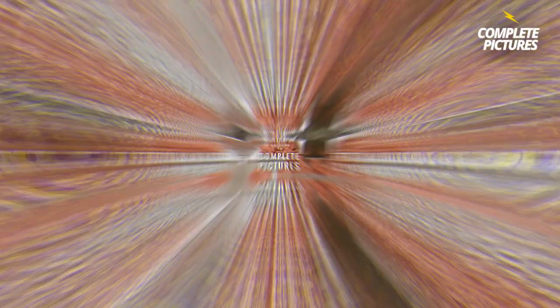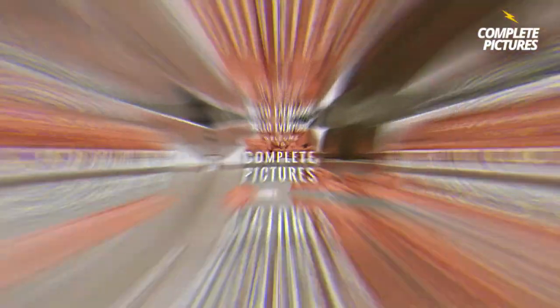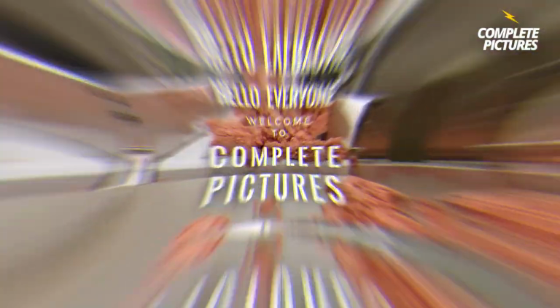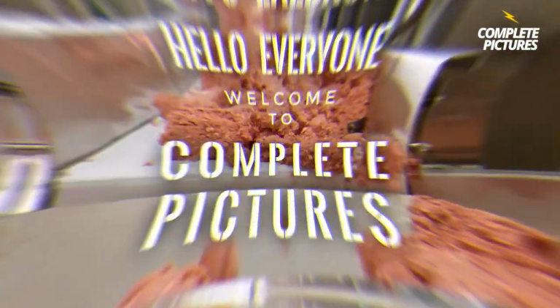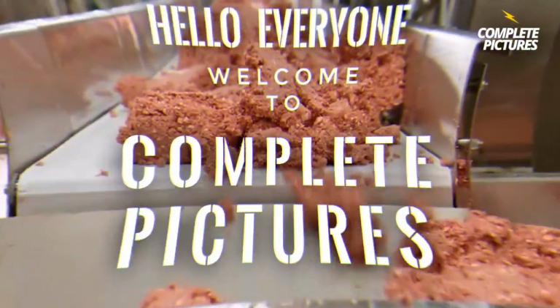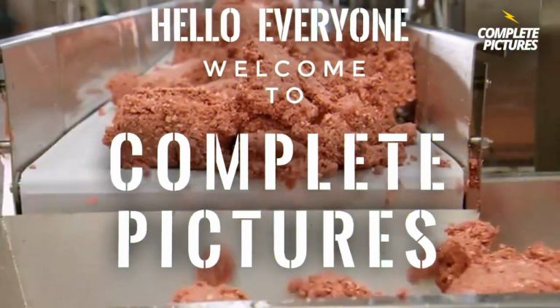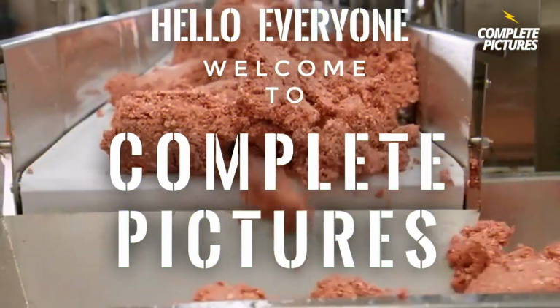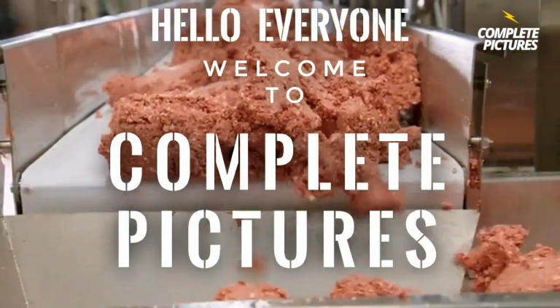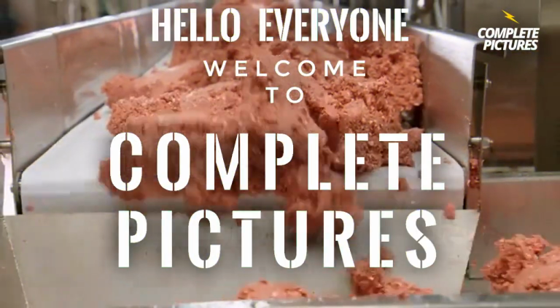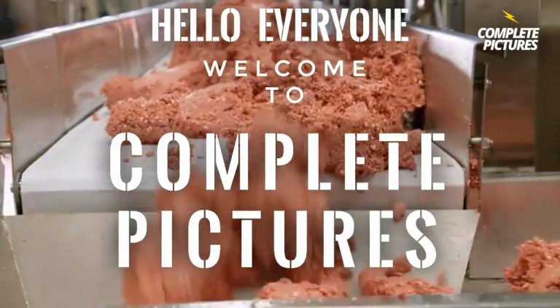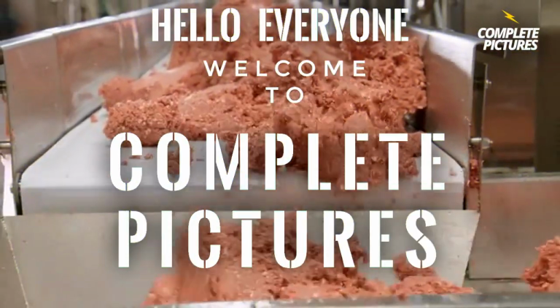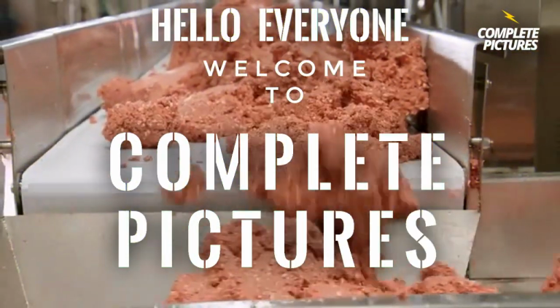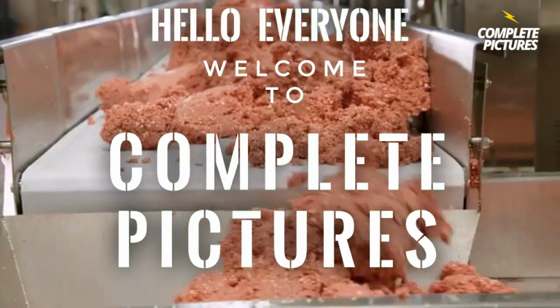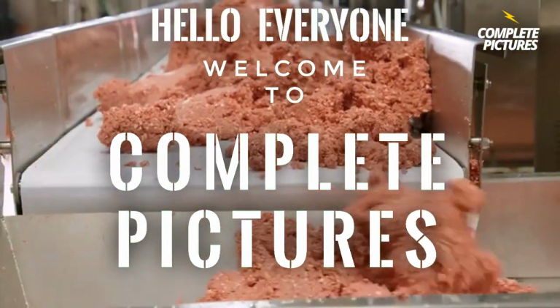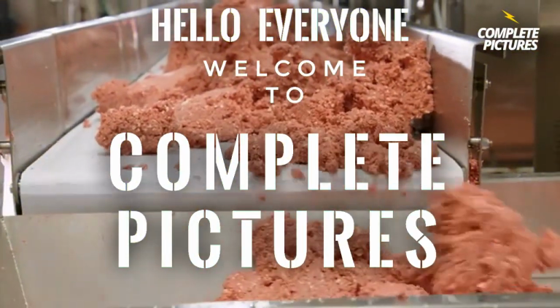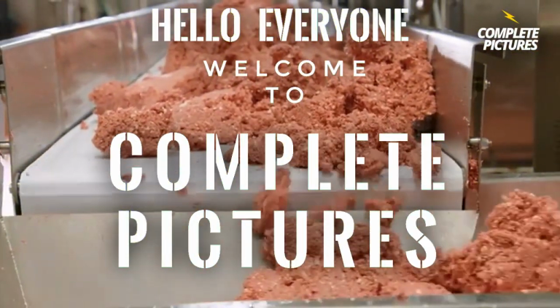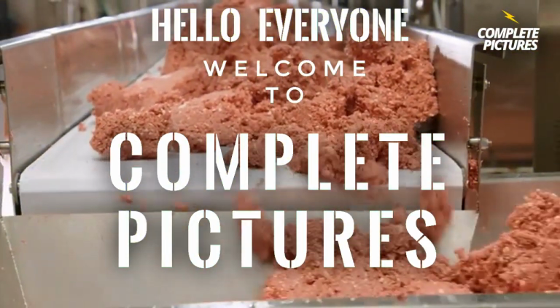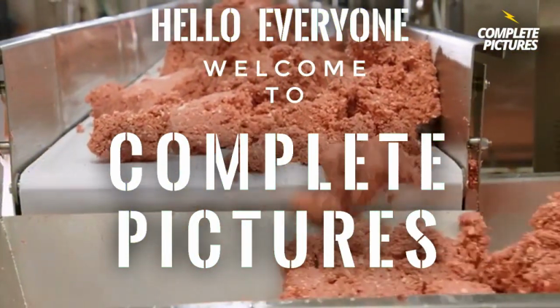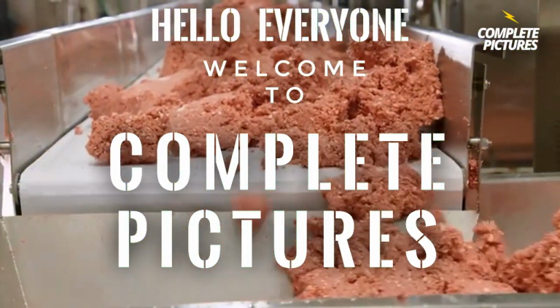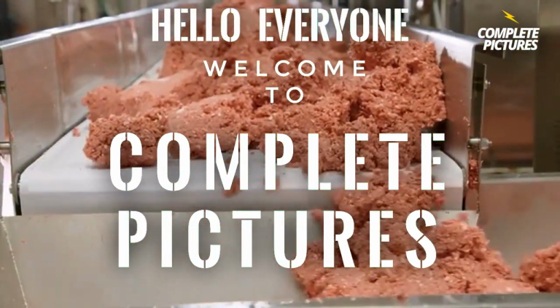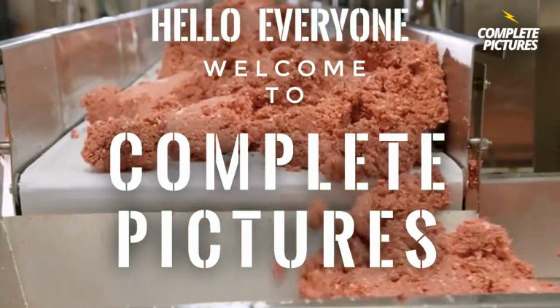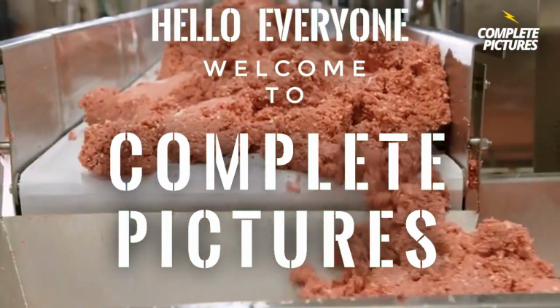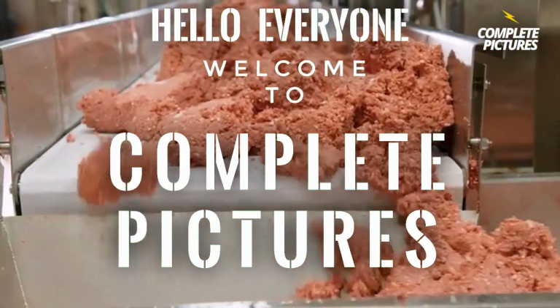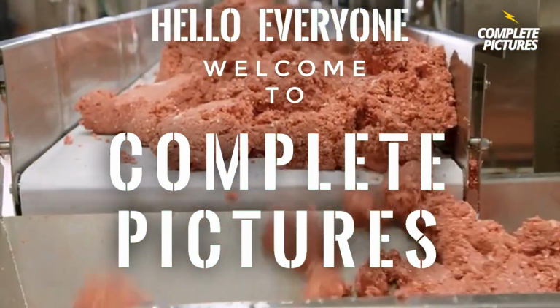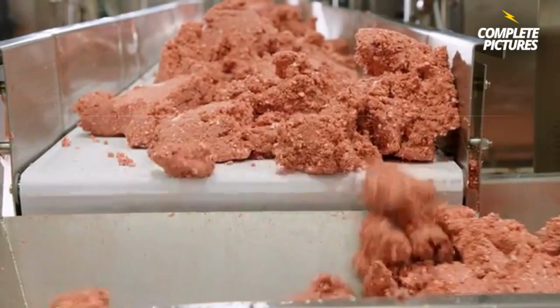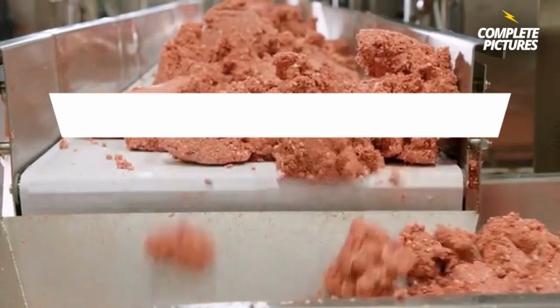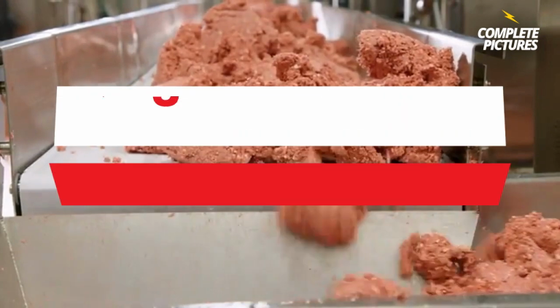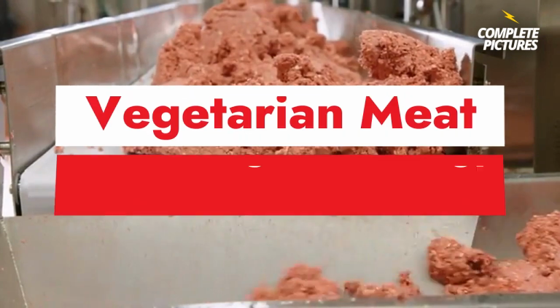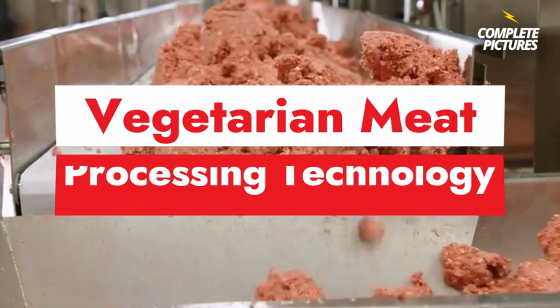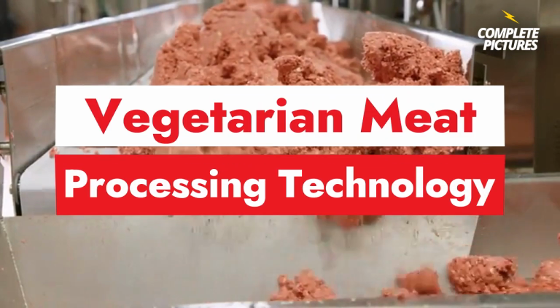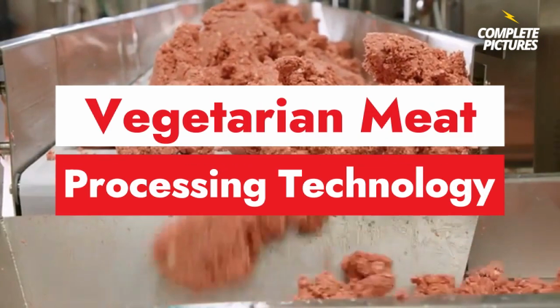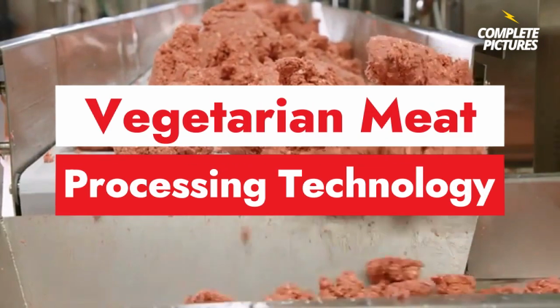Hello everyone, welcome to Complete Picture. Today I'm going to show you.